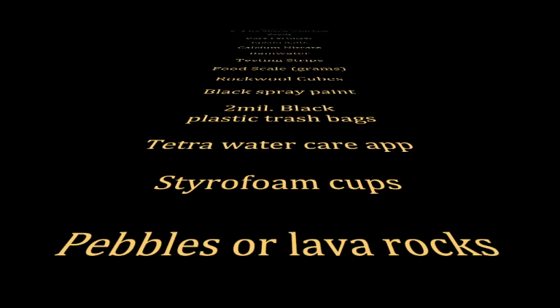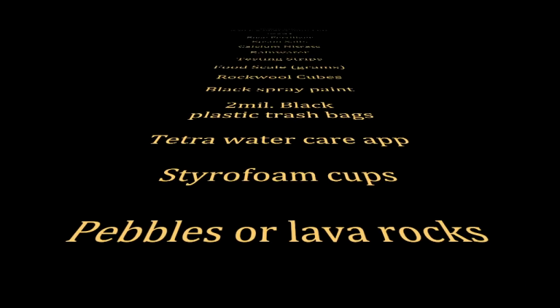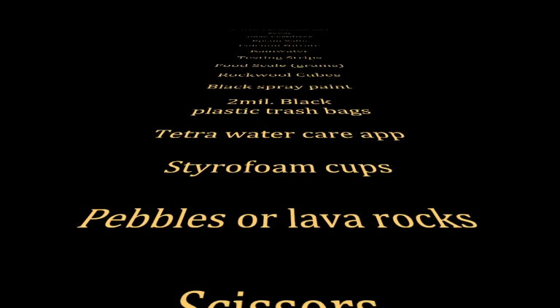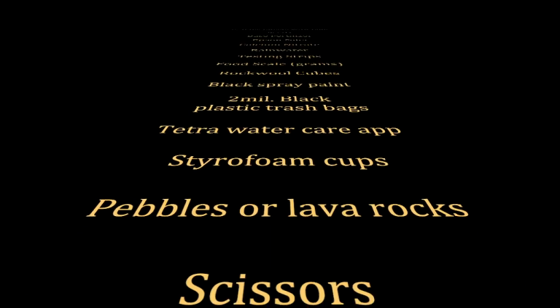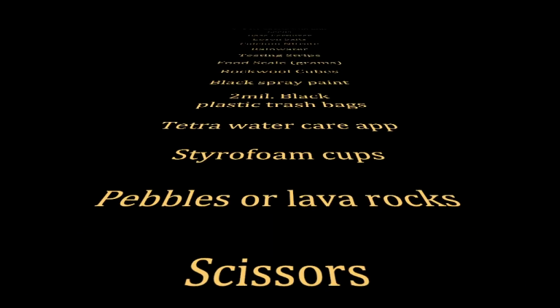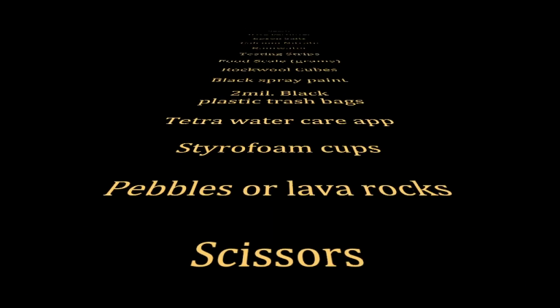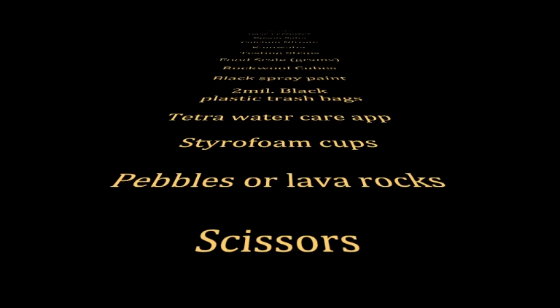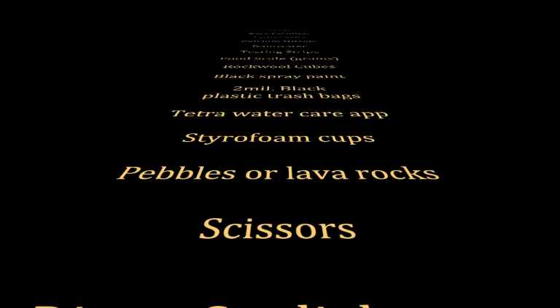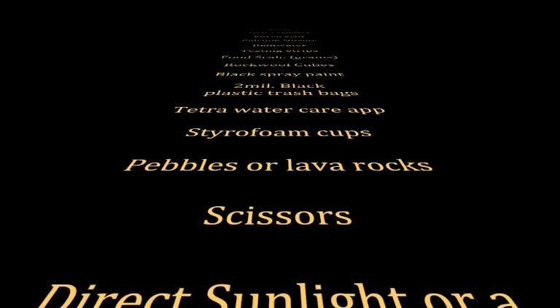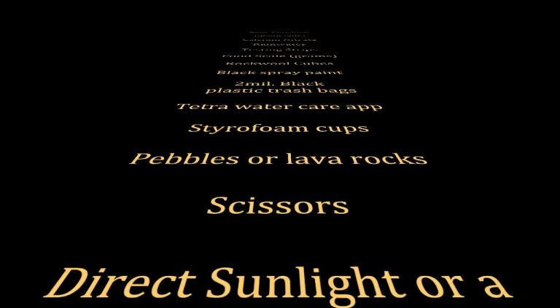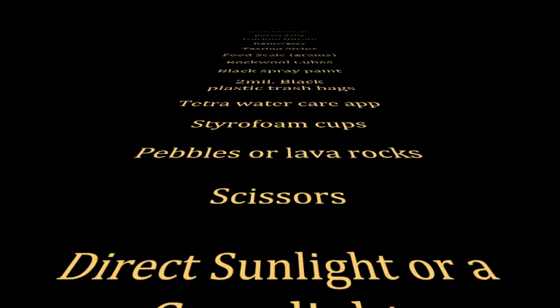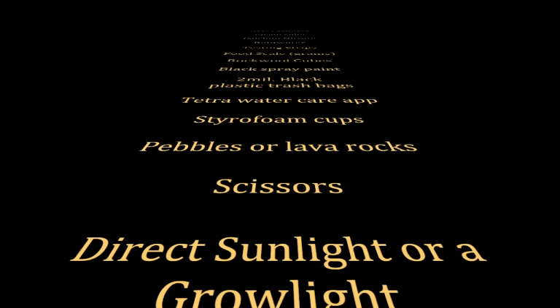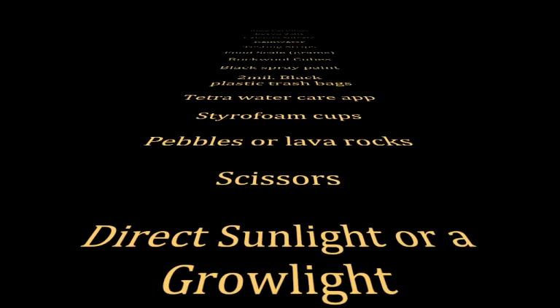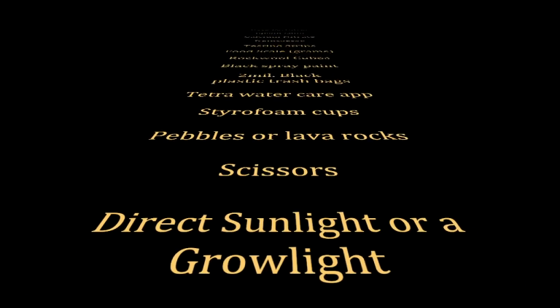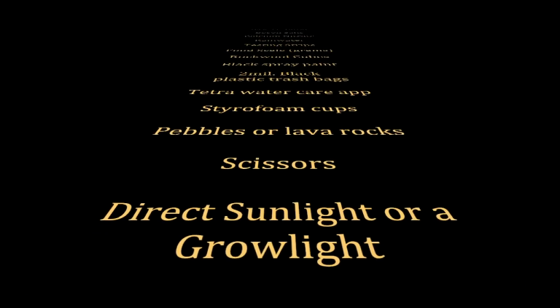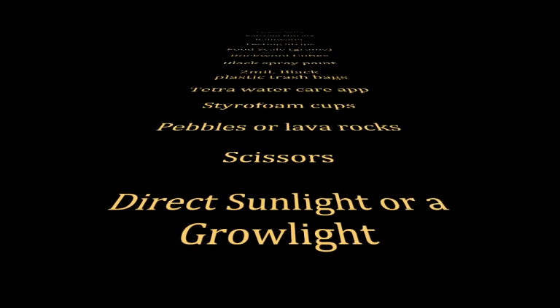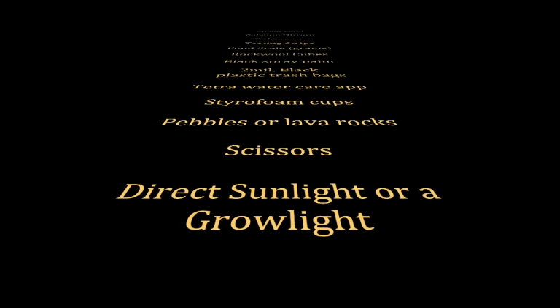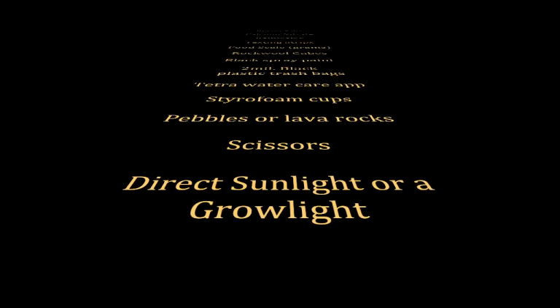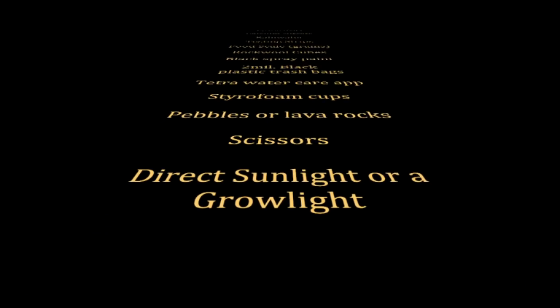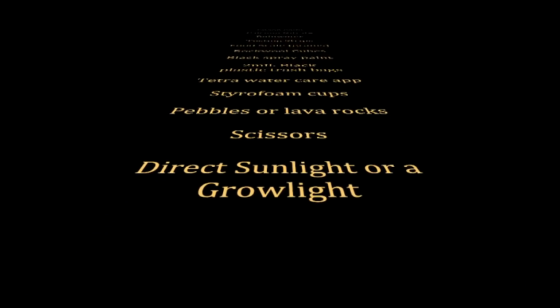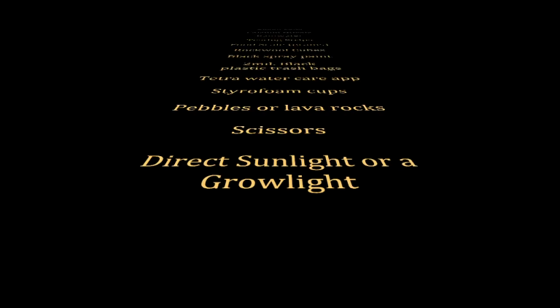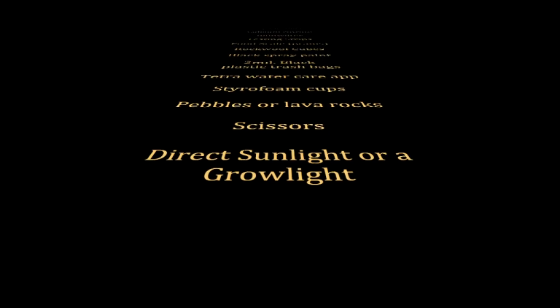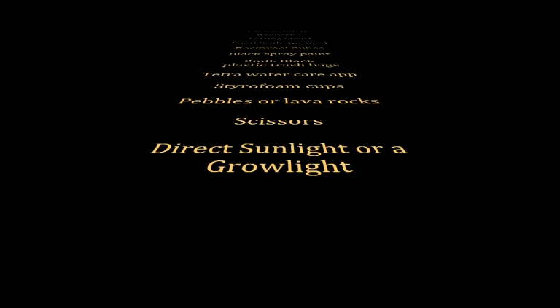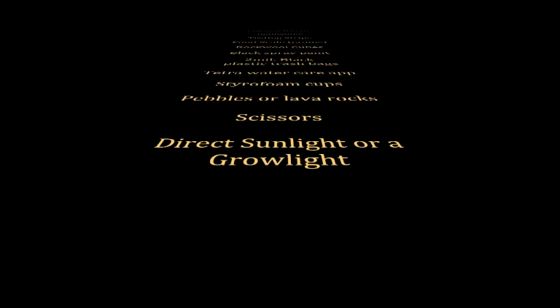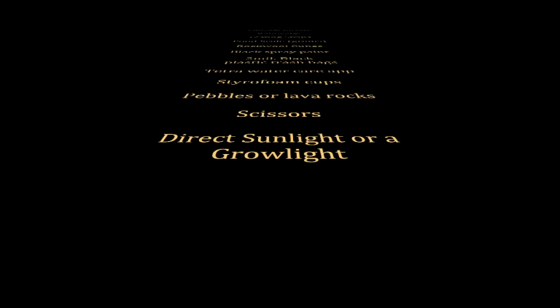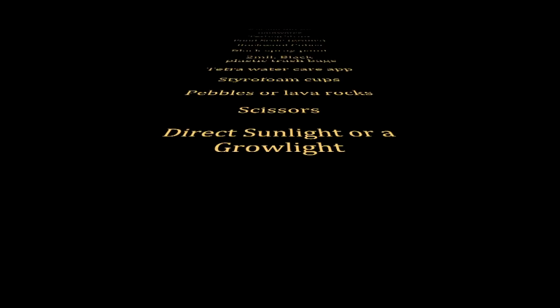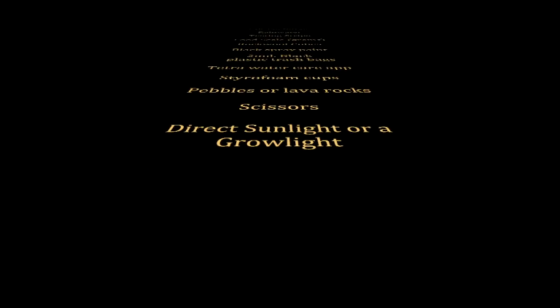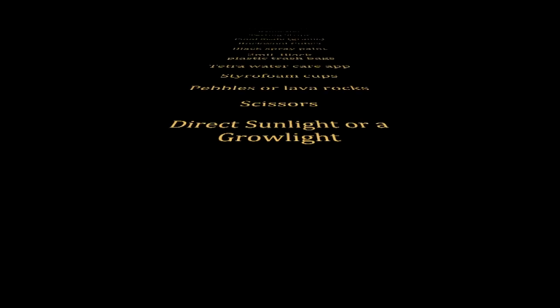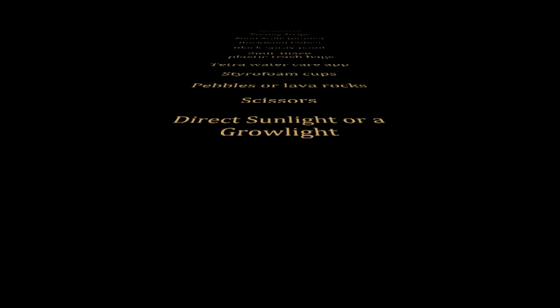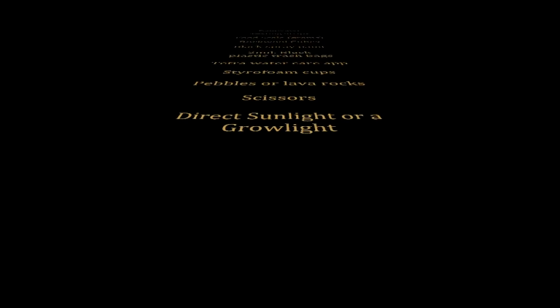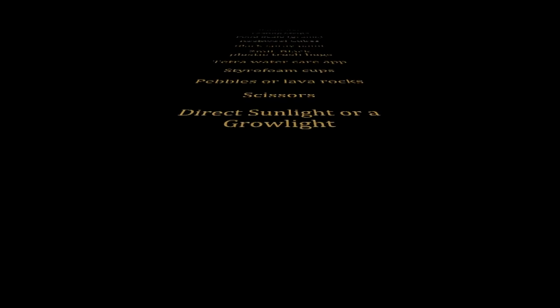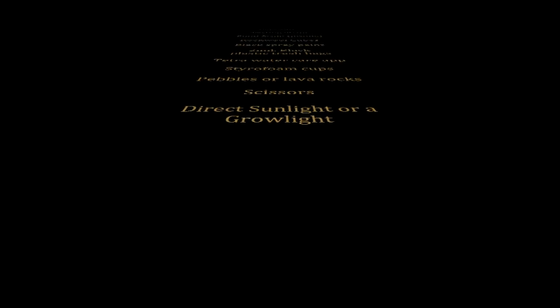You will also need the Tetra water cure app, styrofoam cups, pebbles or lava rocks, scissors, and direct sunlight or a grow light.